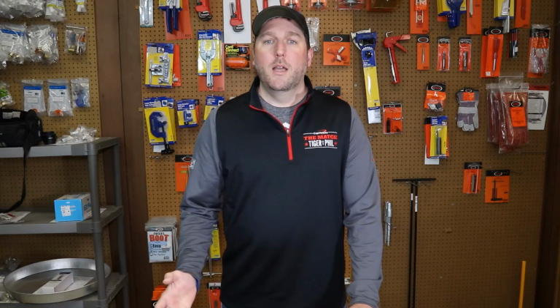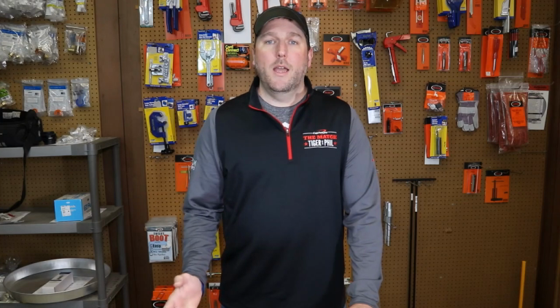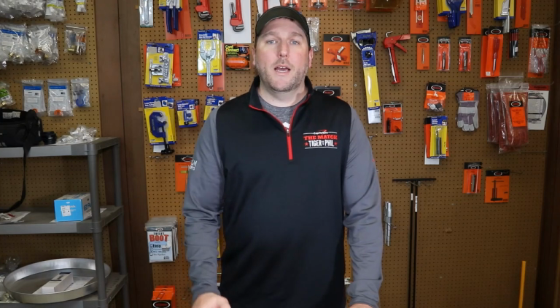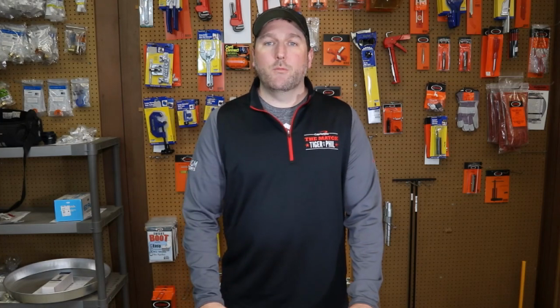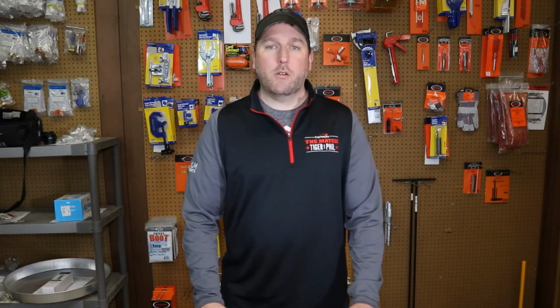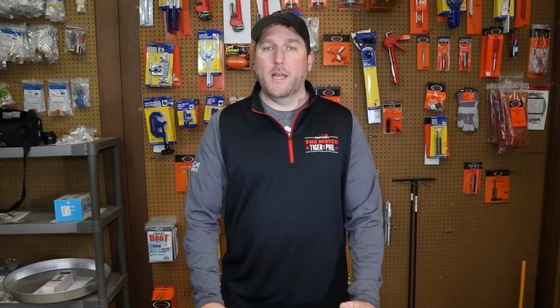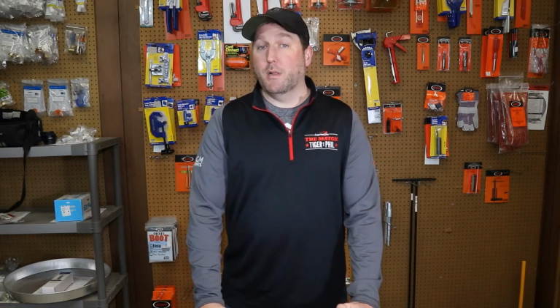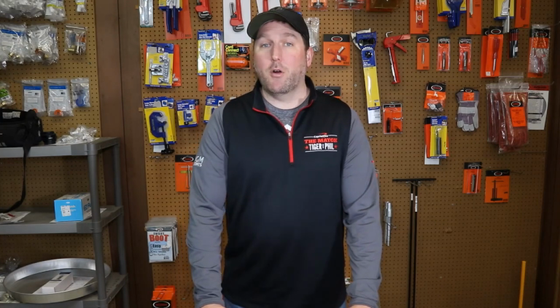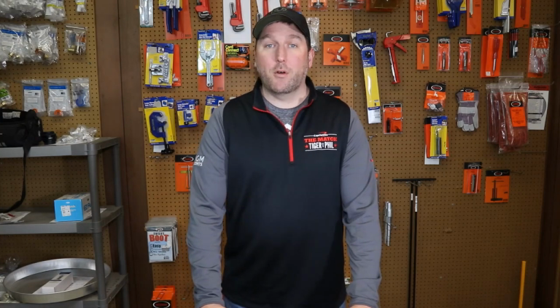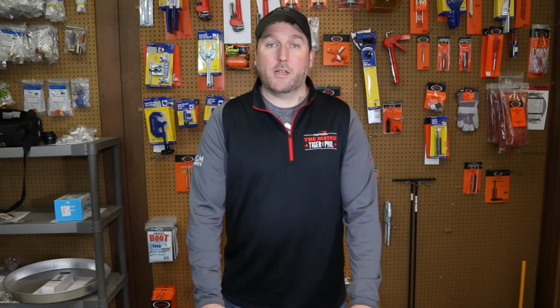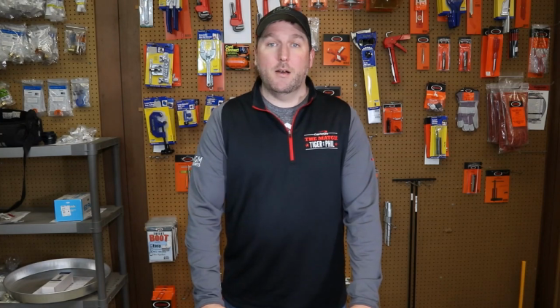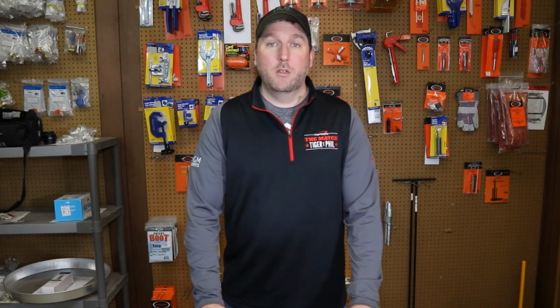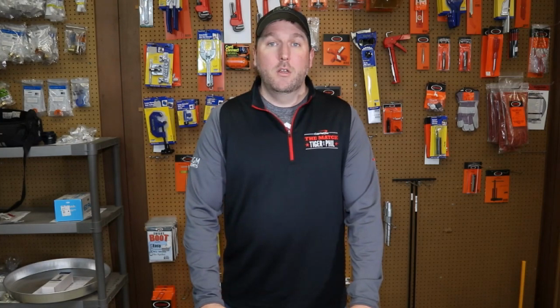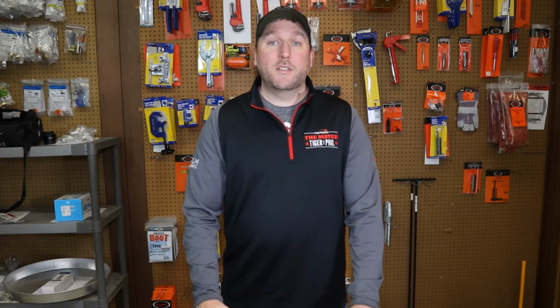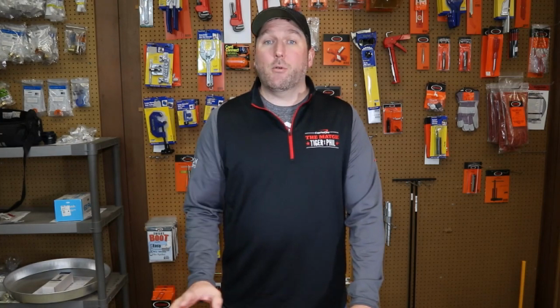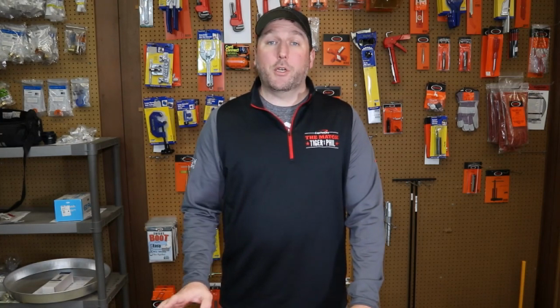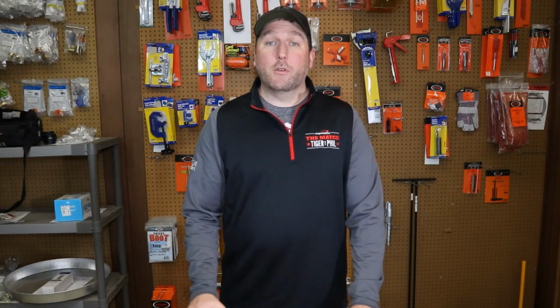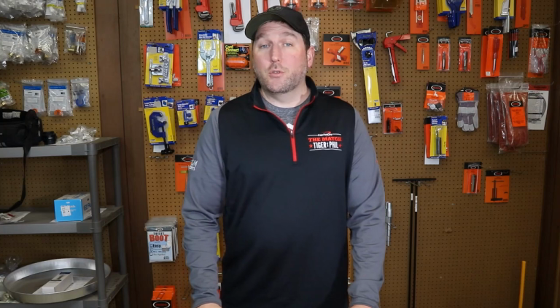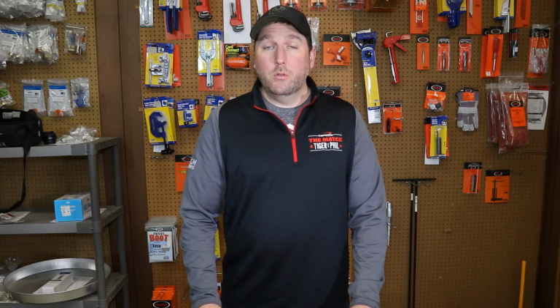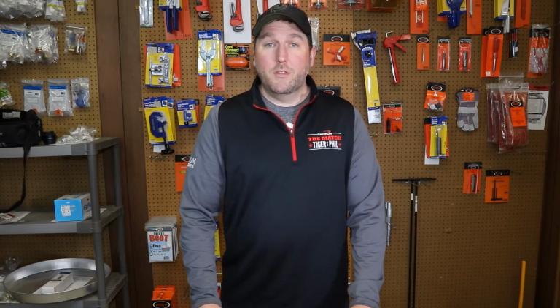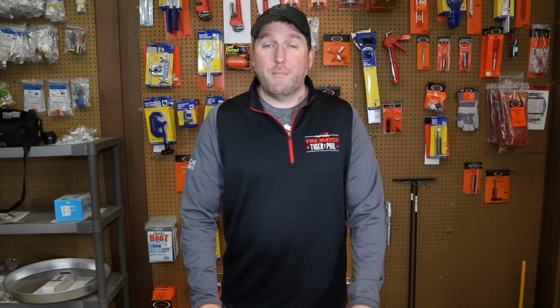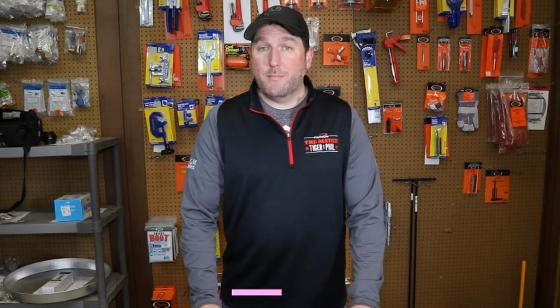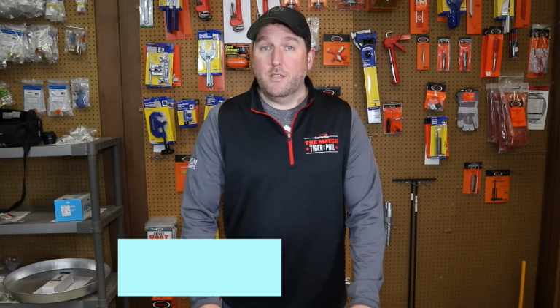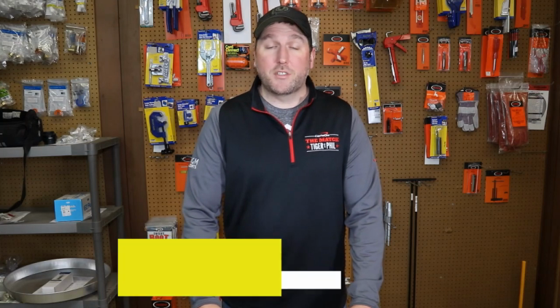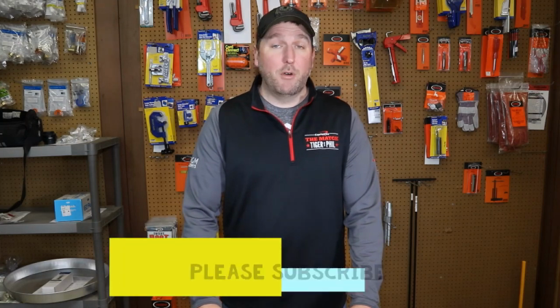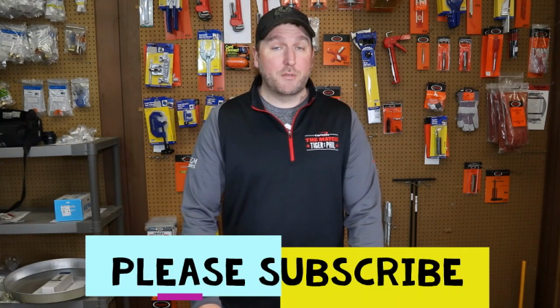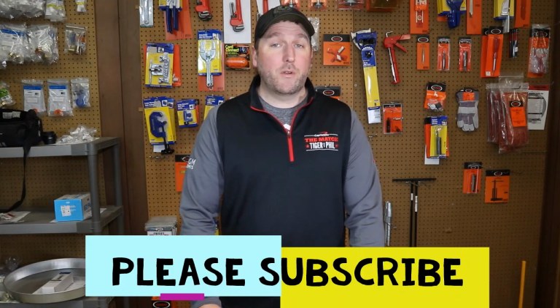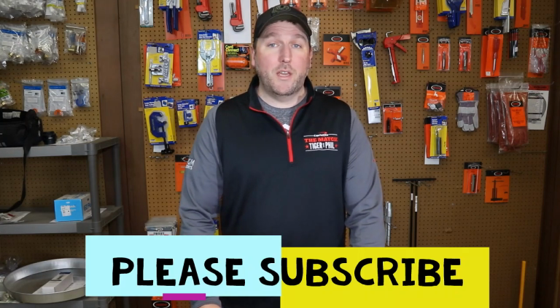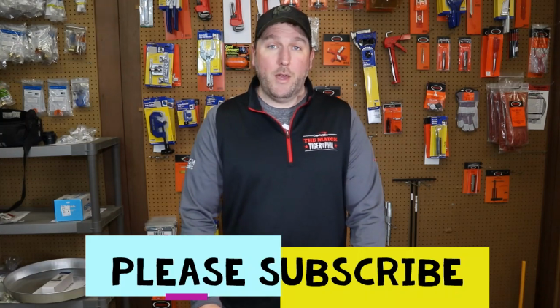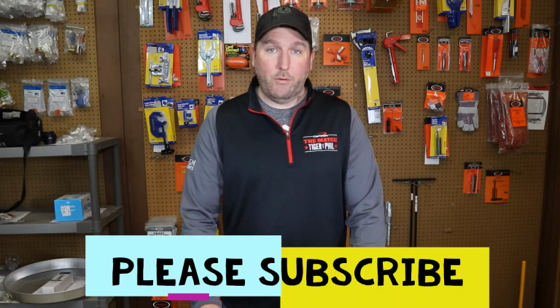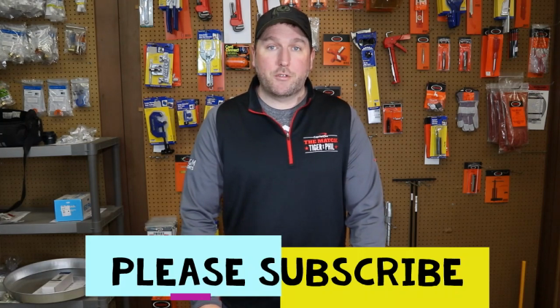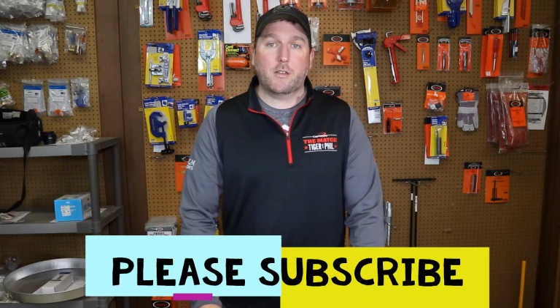Hey guys, and welcome back to PlumbingPartsPro.com. Today we're going to go over a tool that might be just the most important thing you have on your truck.